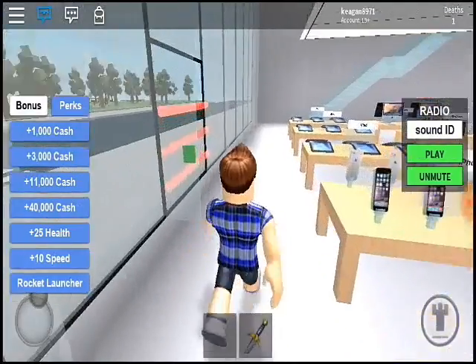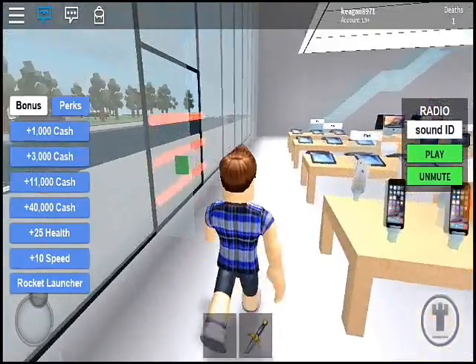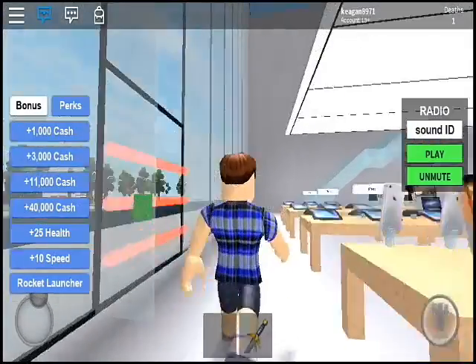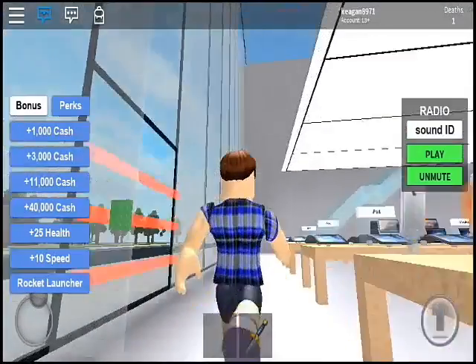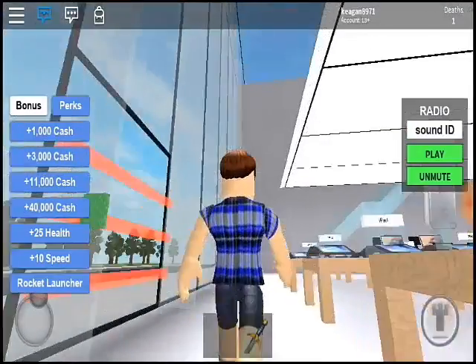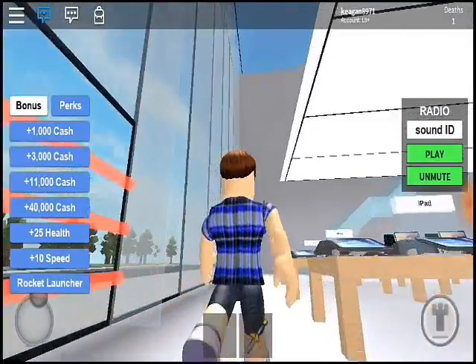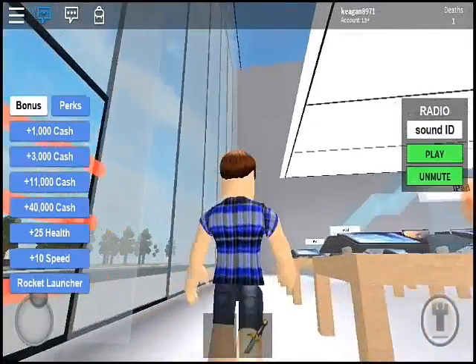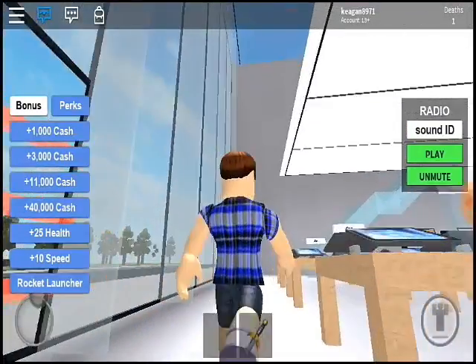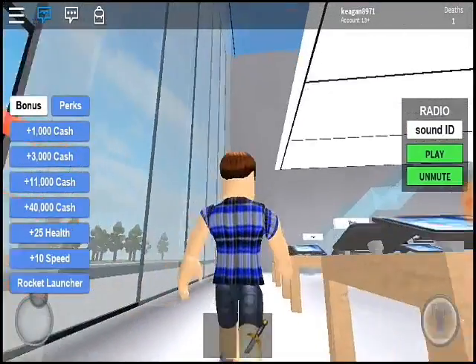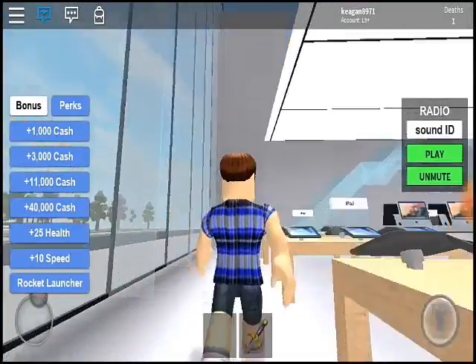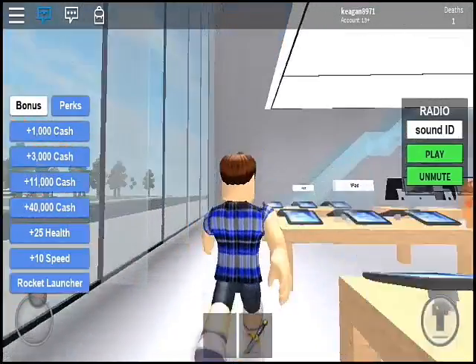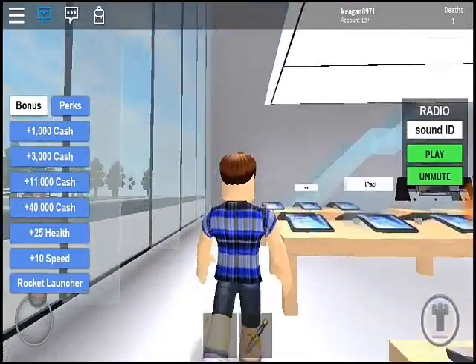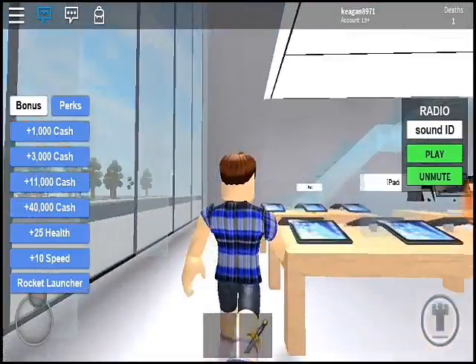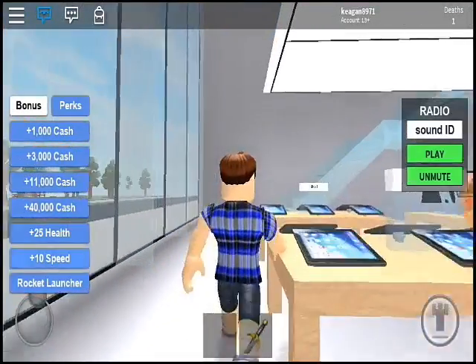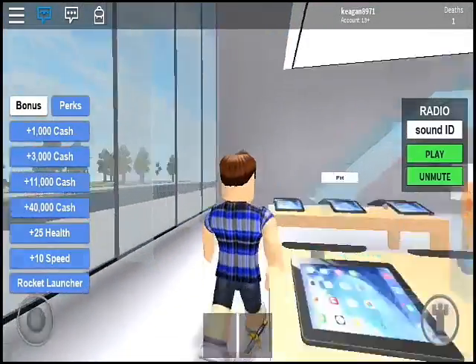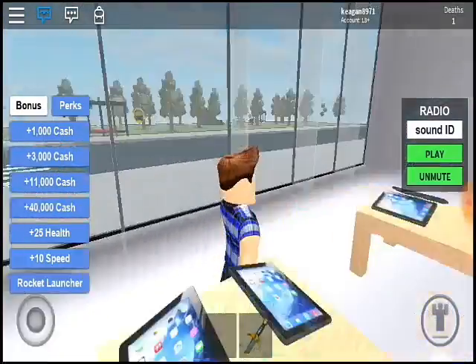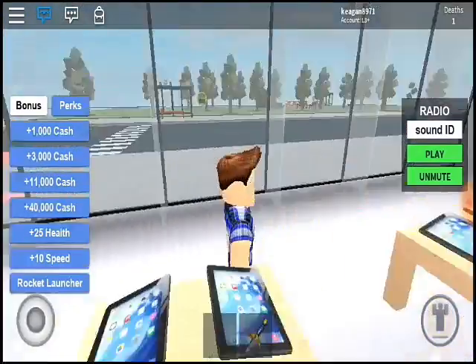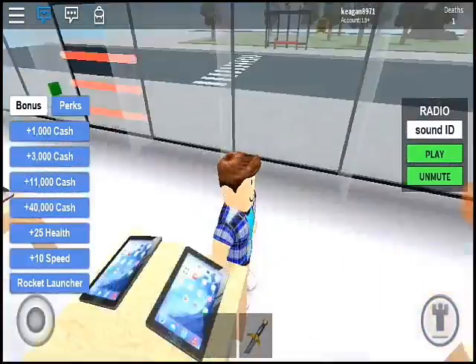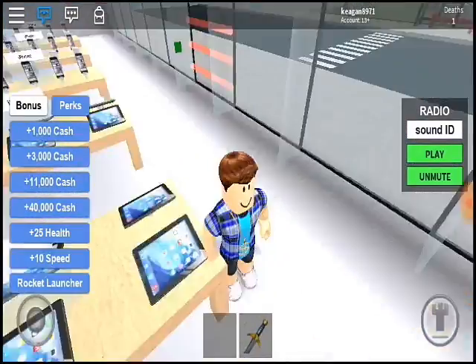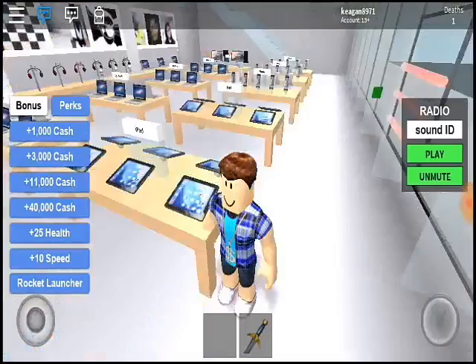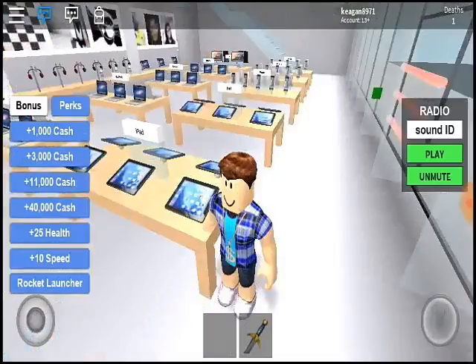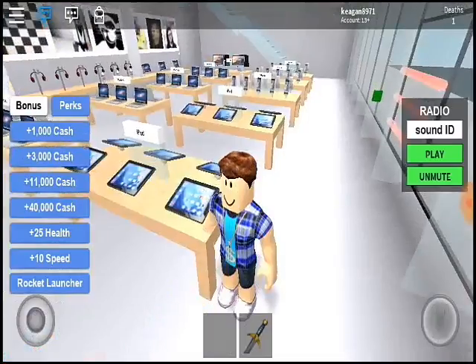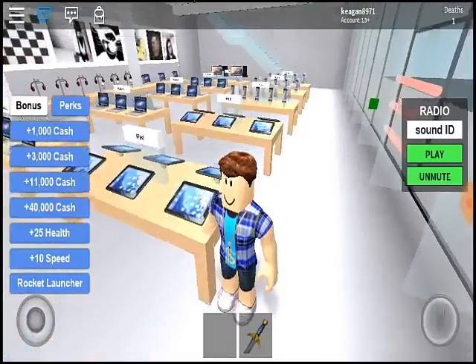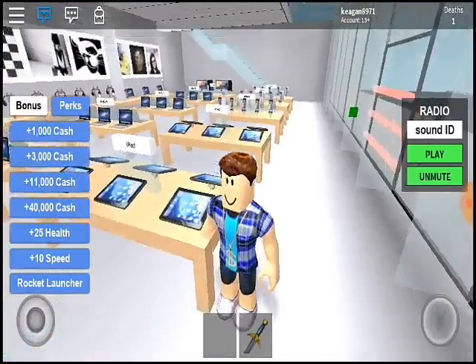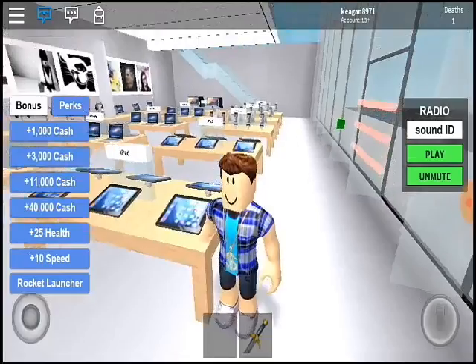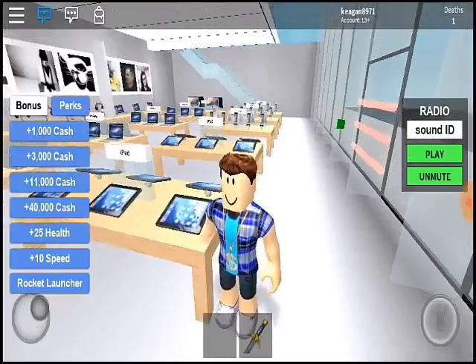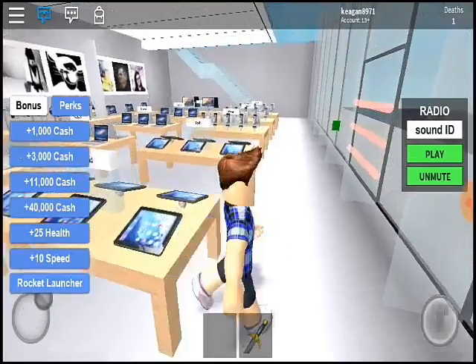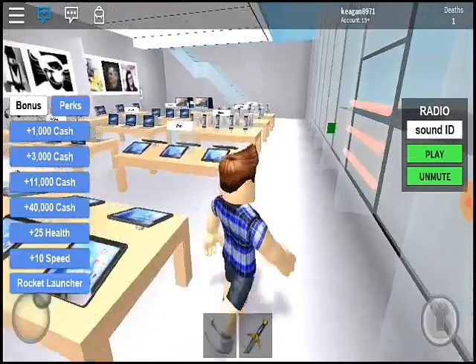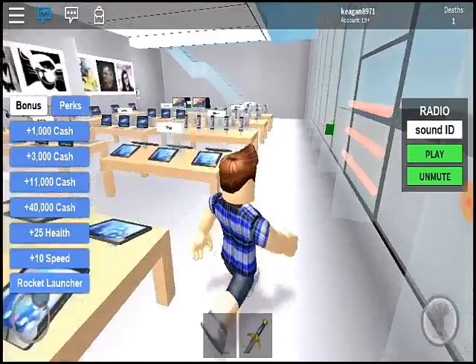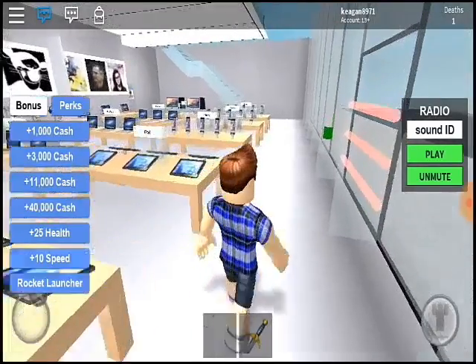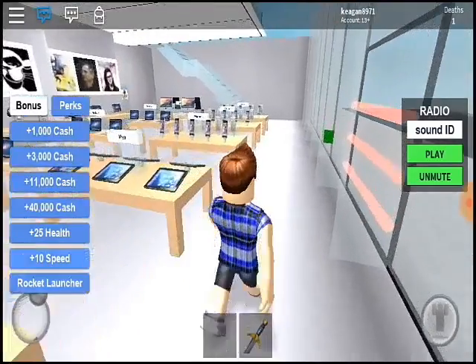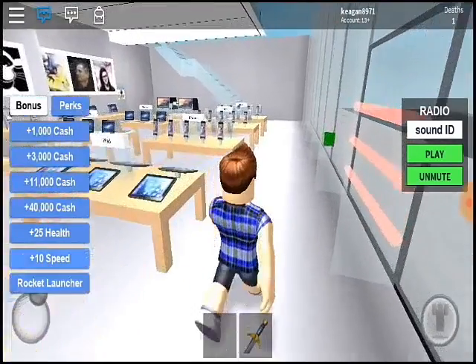So guys, I hope you enjoyed the tour of the Apple Store and I'll see you later. Bye bye.